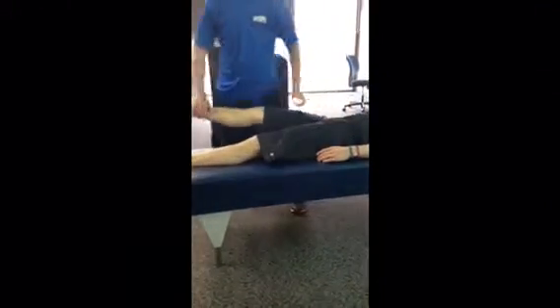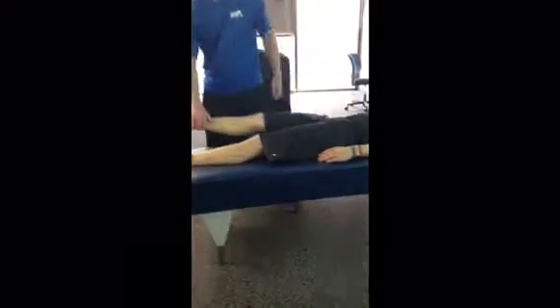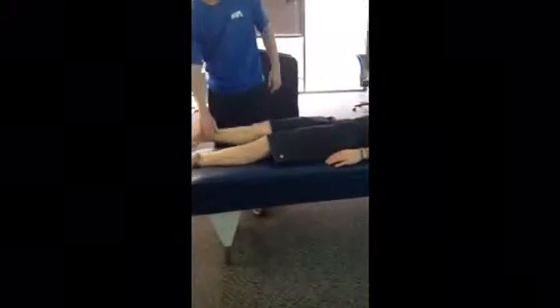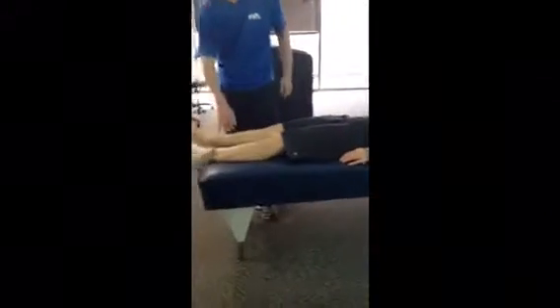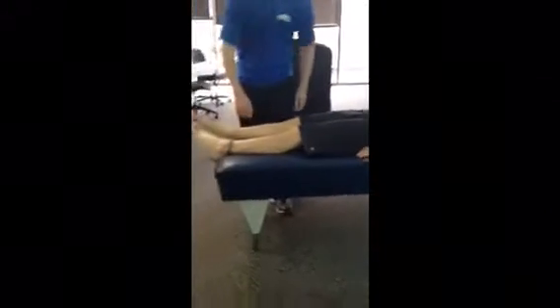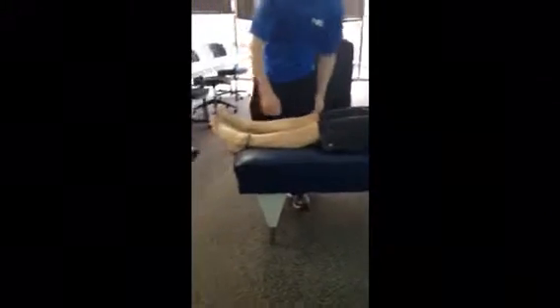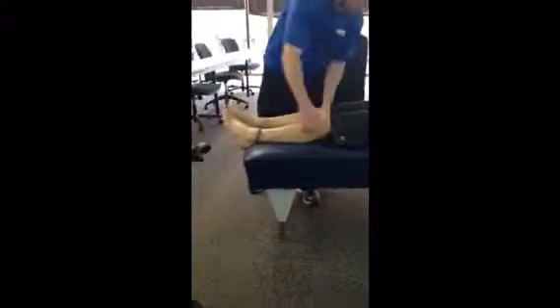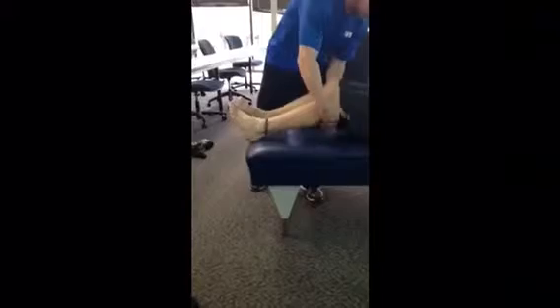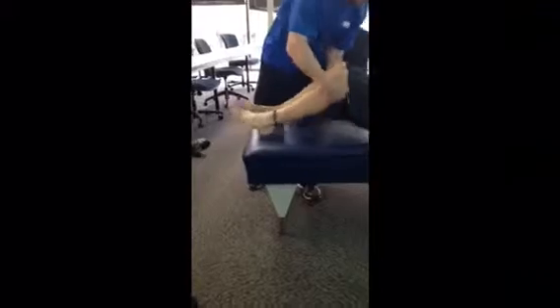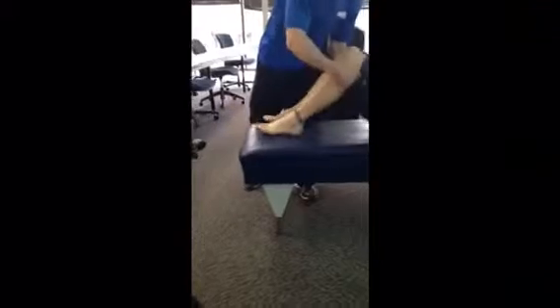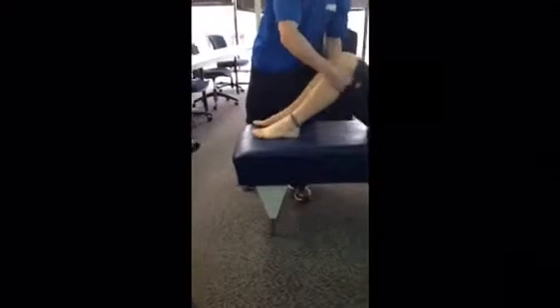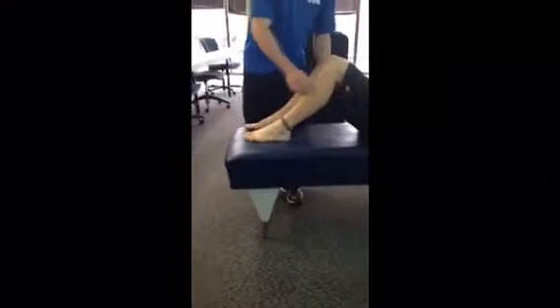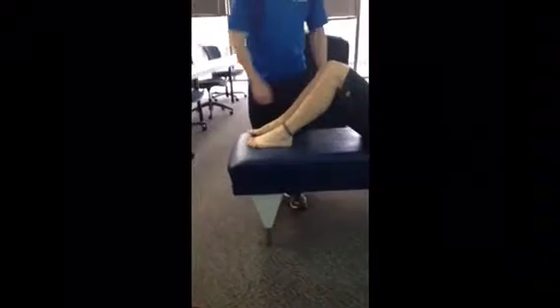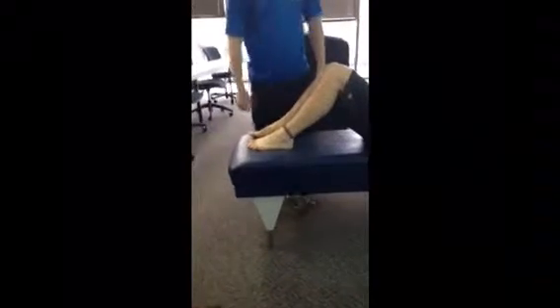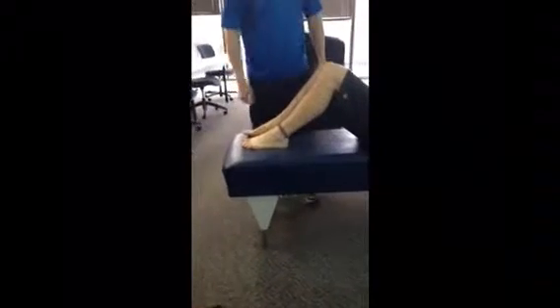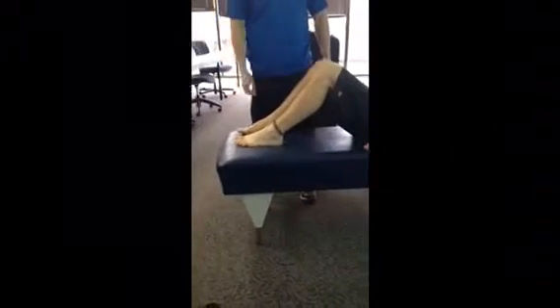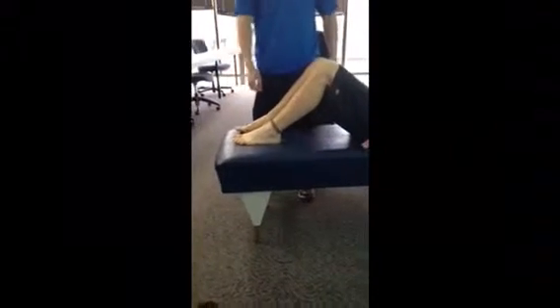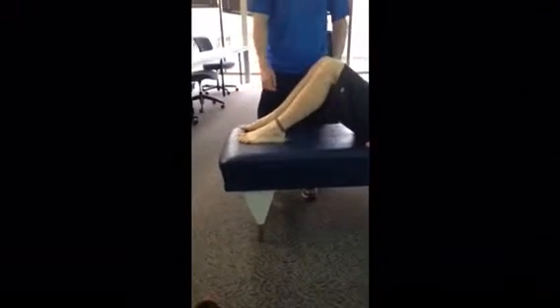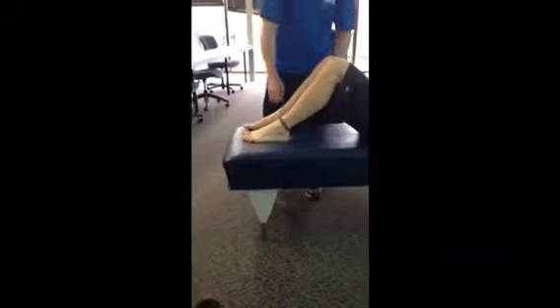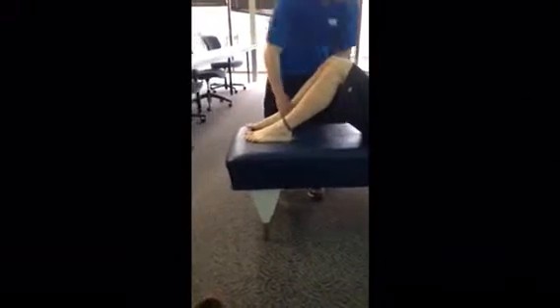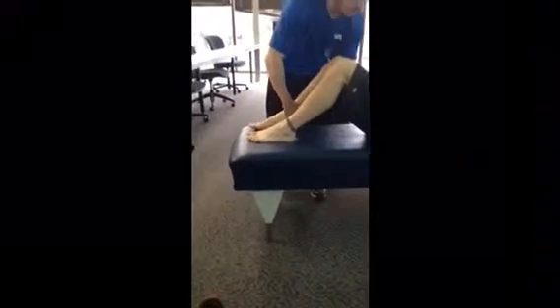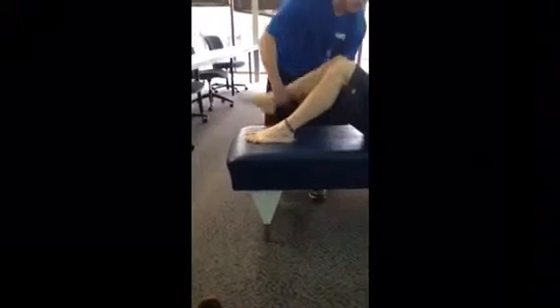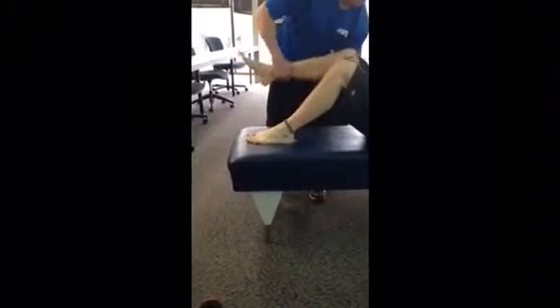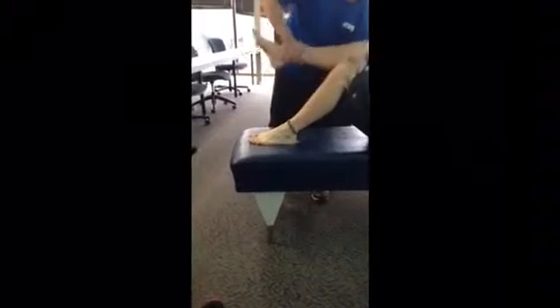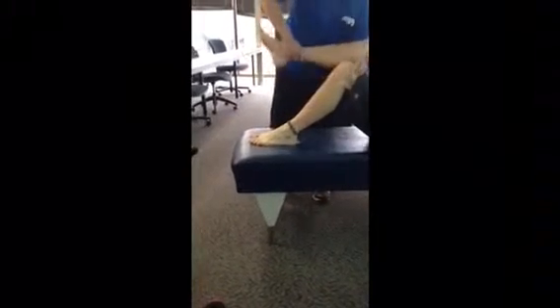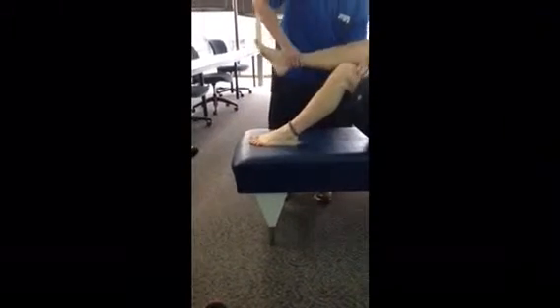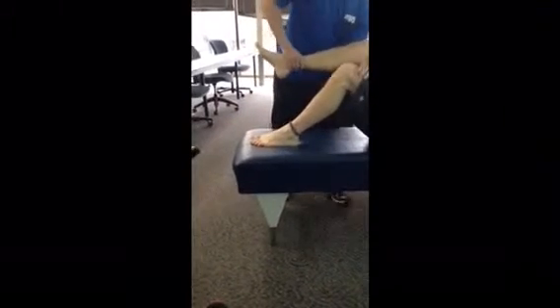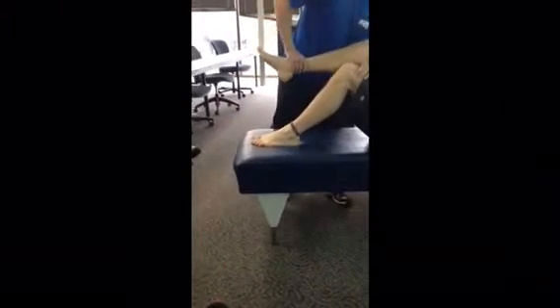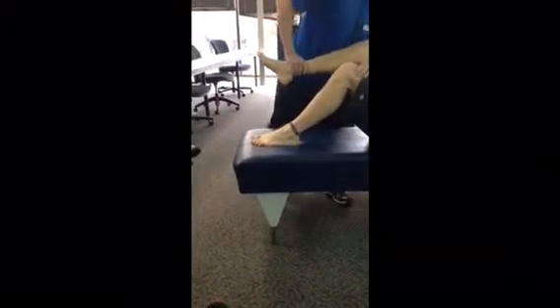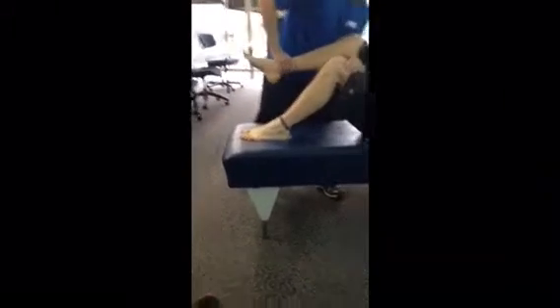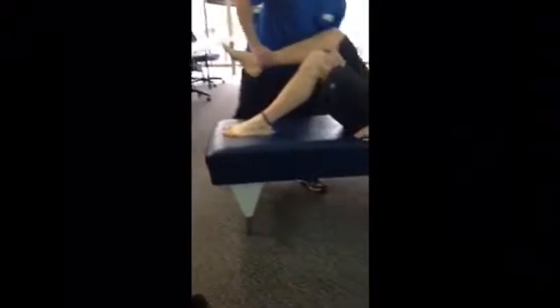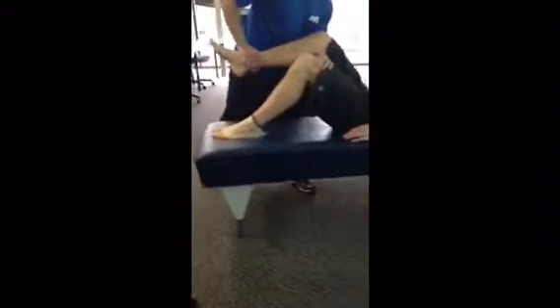I'm going to have you put your feet on the table for me. Now for the quadricep test, I'm going to have you resist.